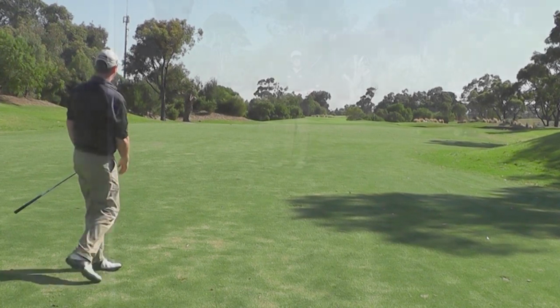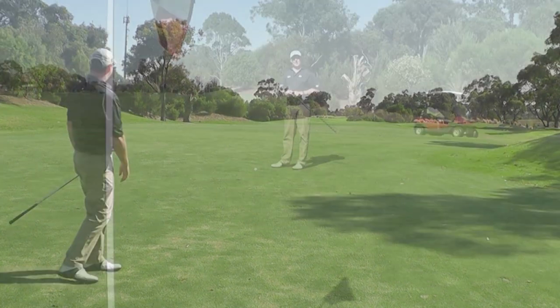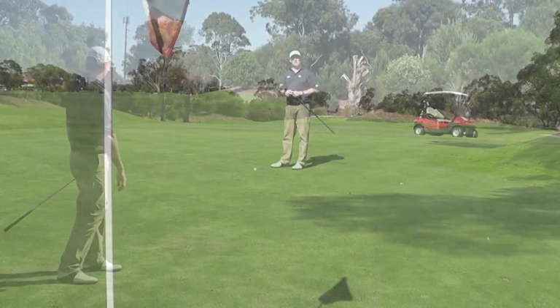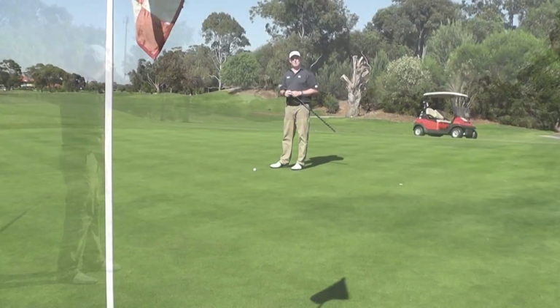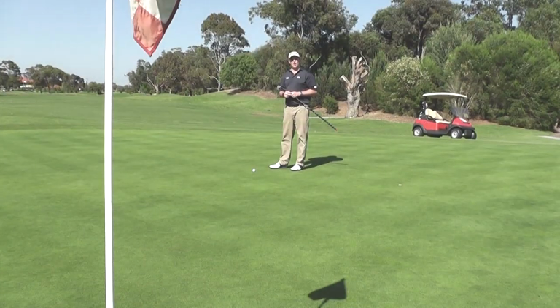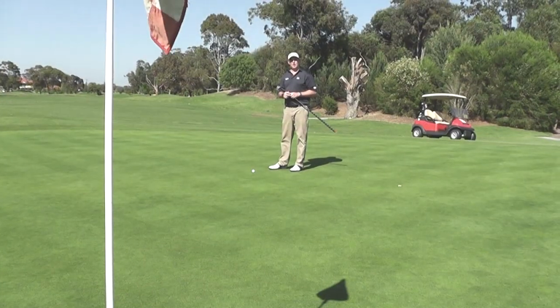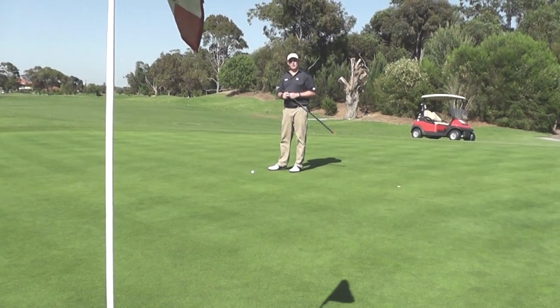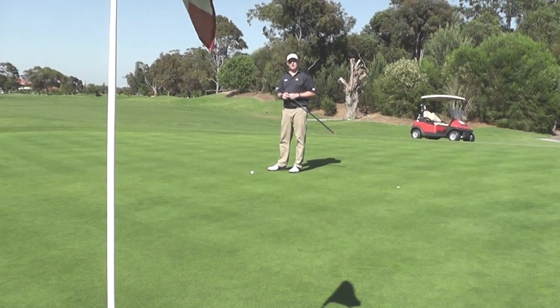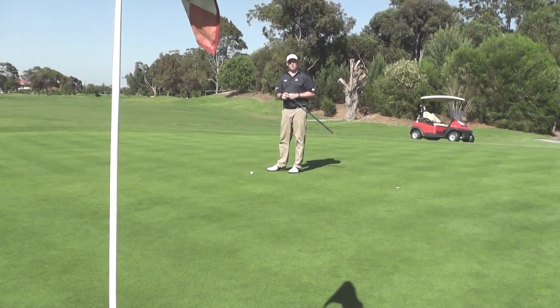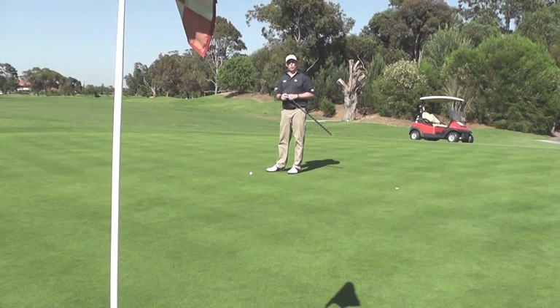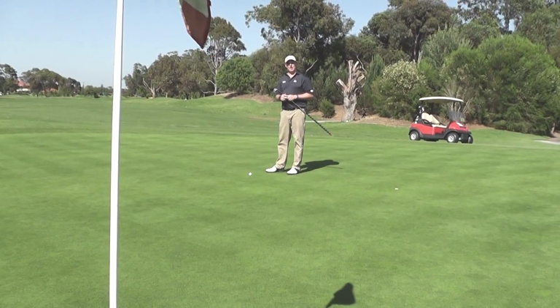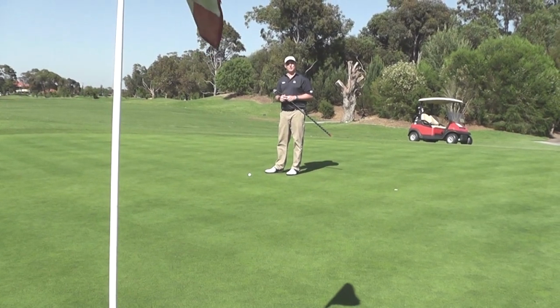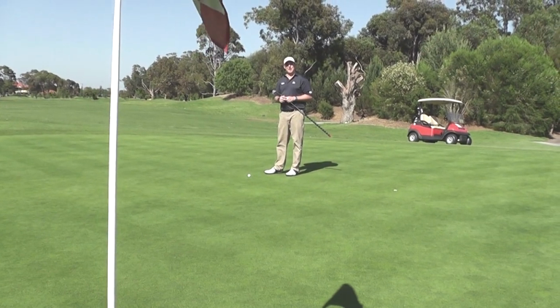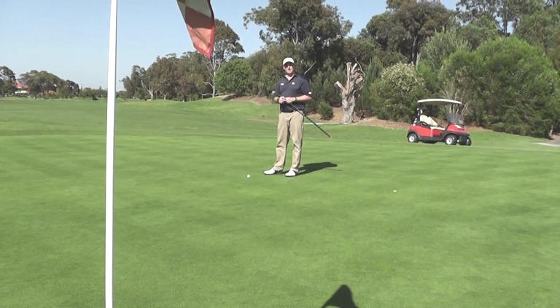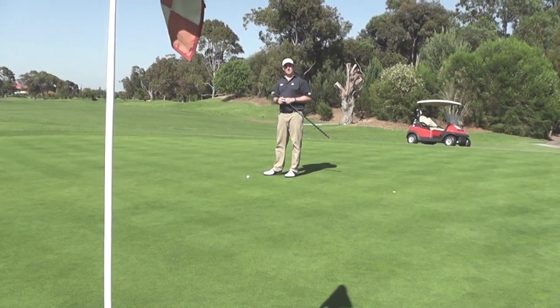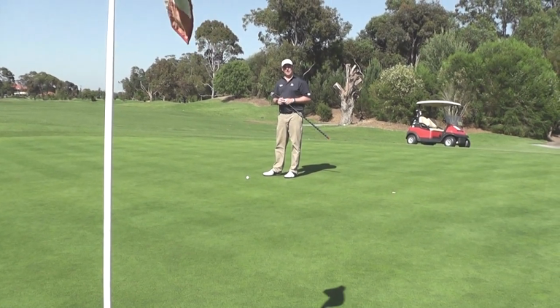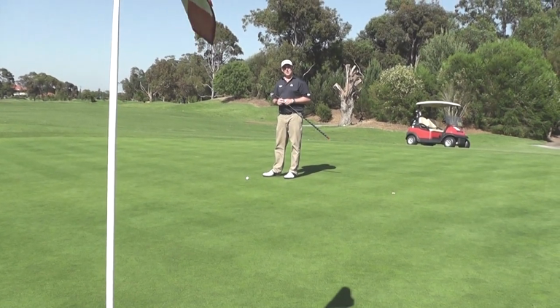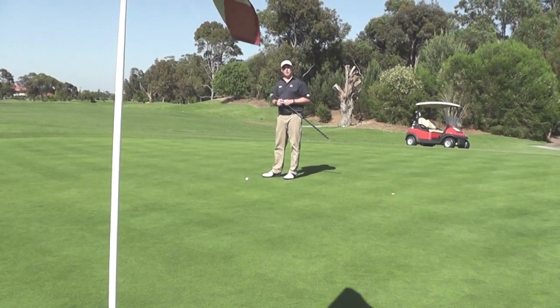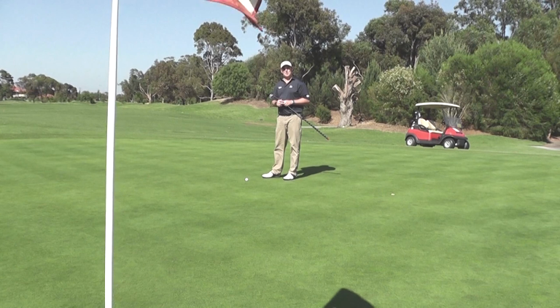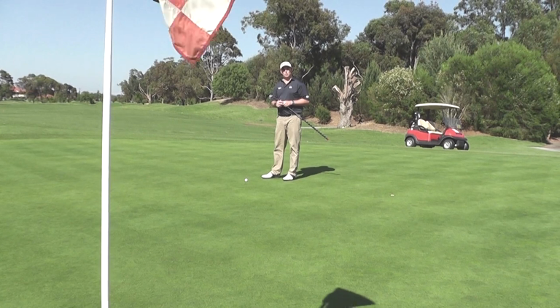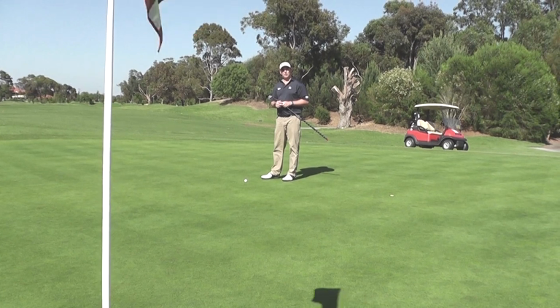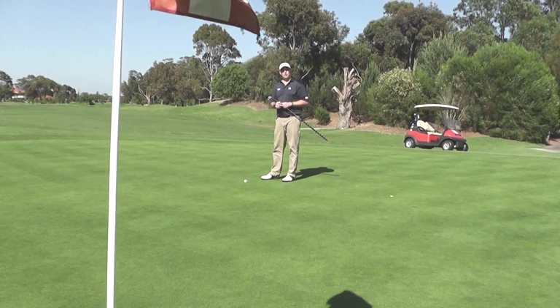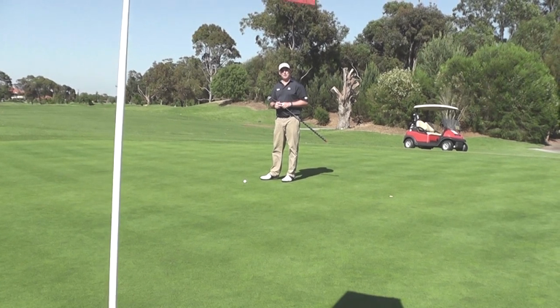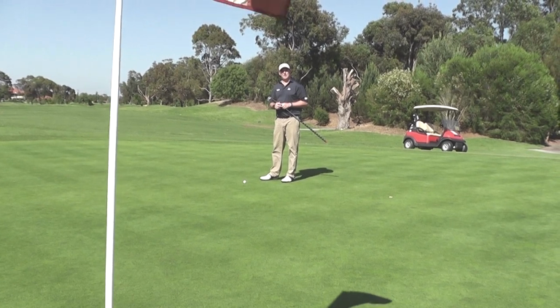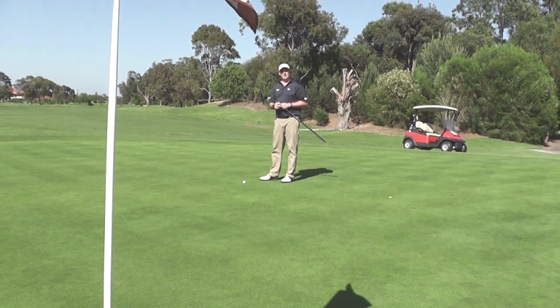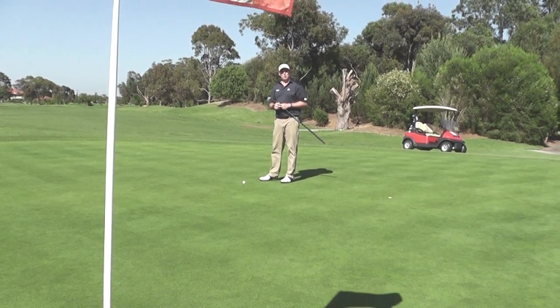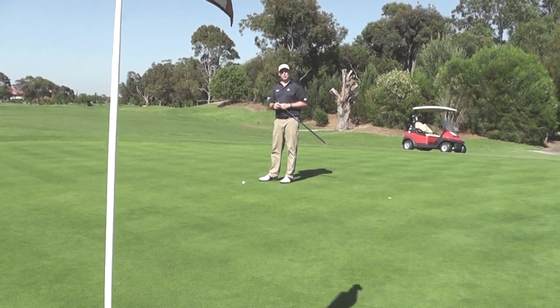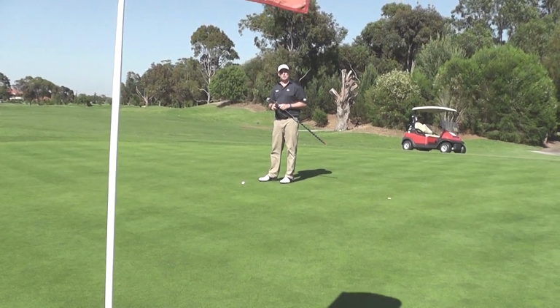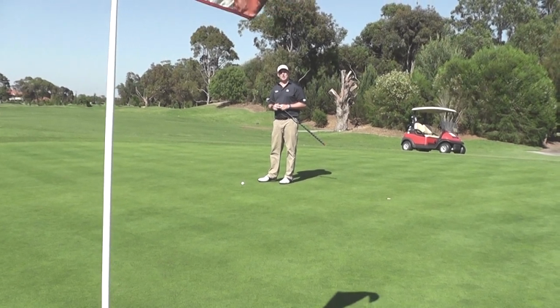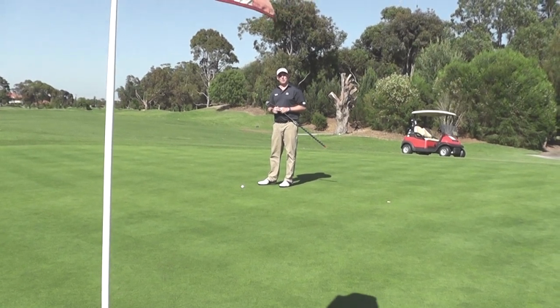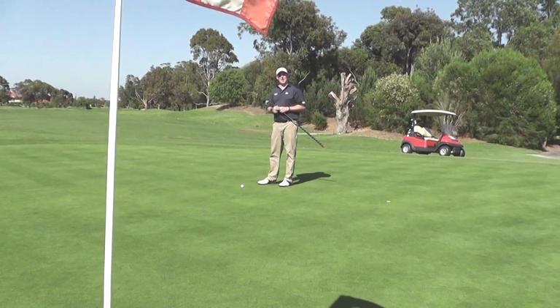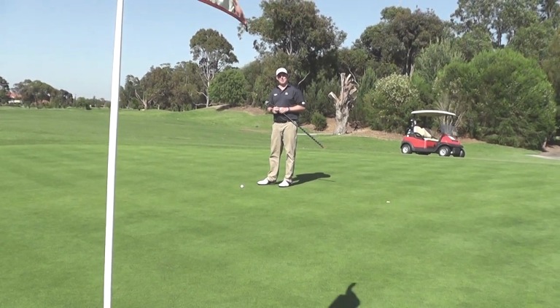As you can see, my nine iron has finished short left of the pin, leaving myself with about a 25-foot putt. No more than two putts and I'll be very happy.